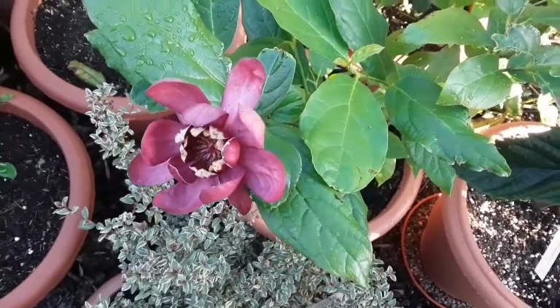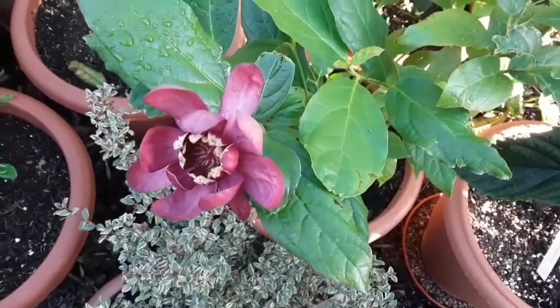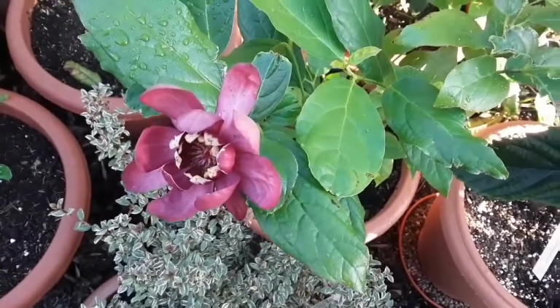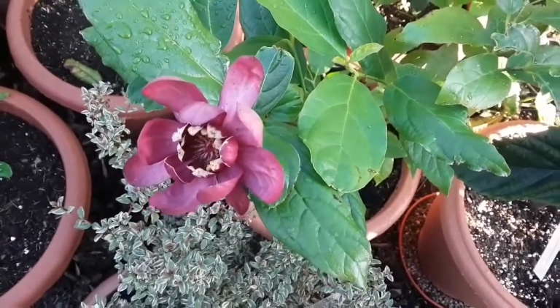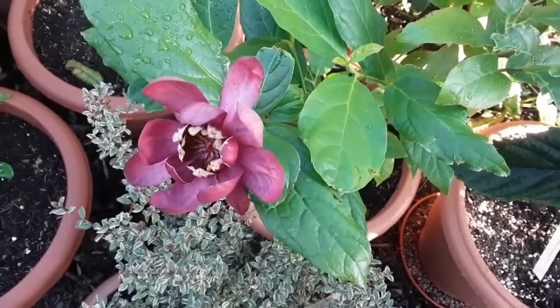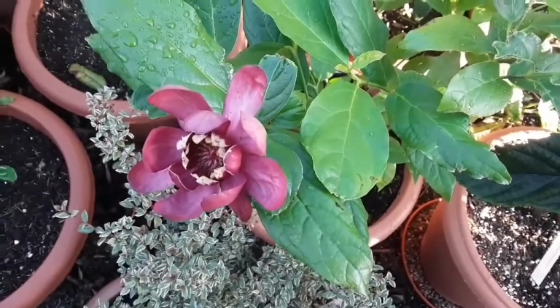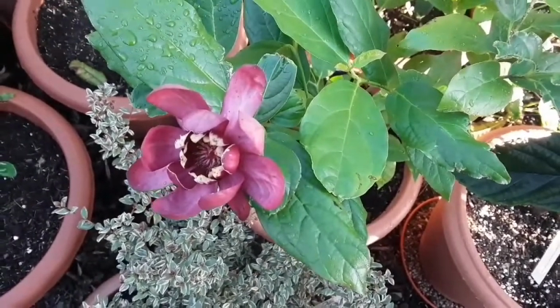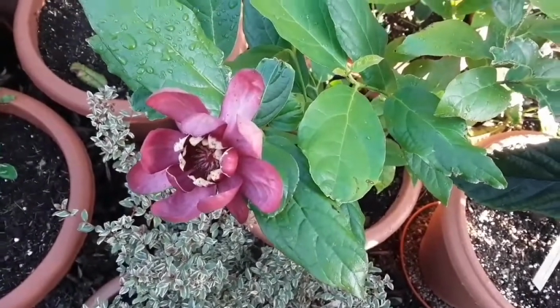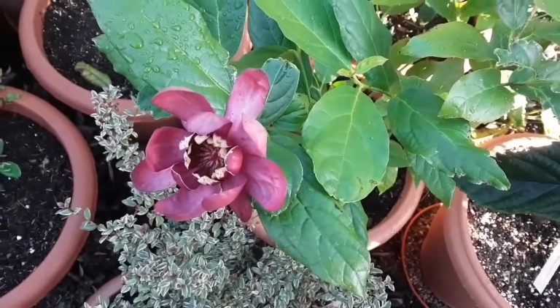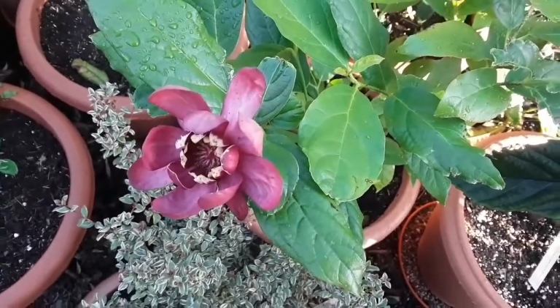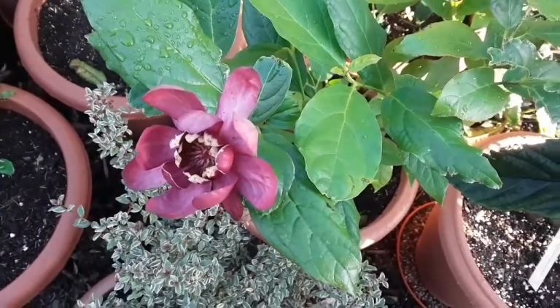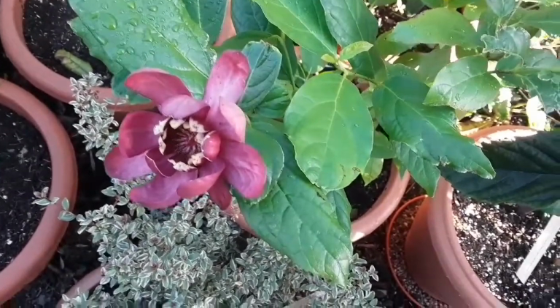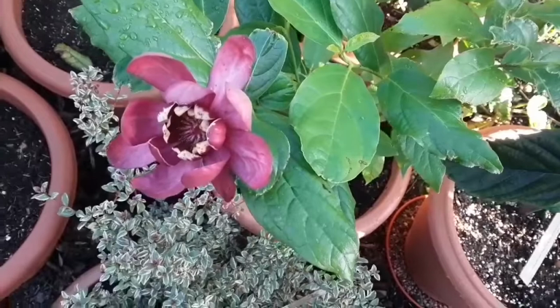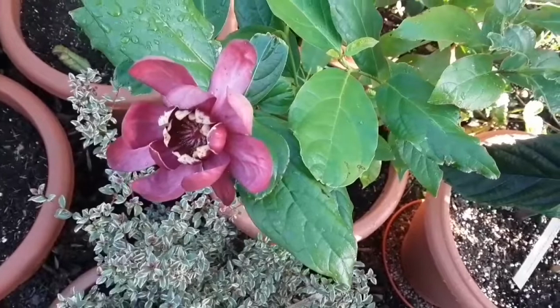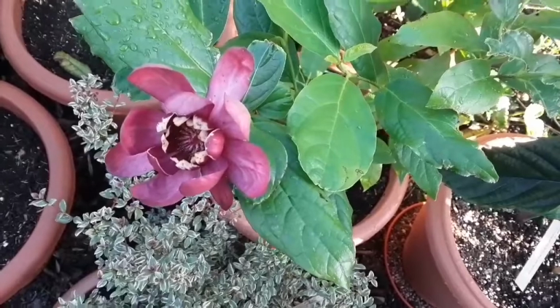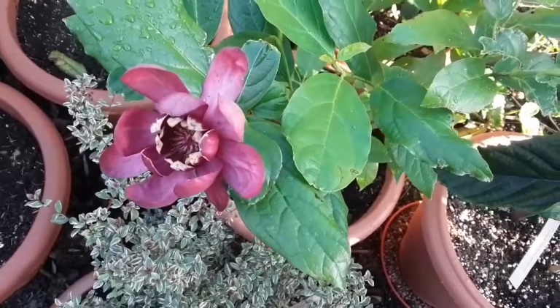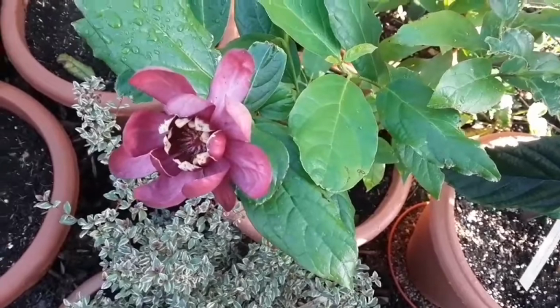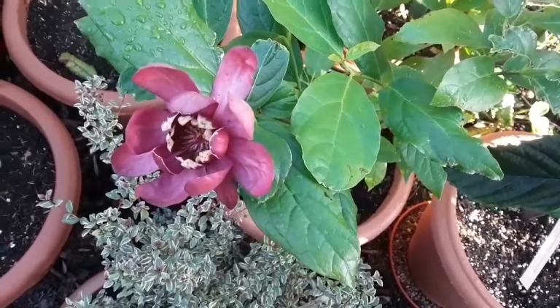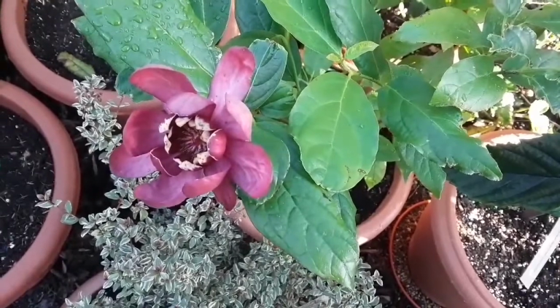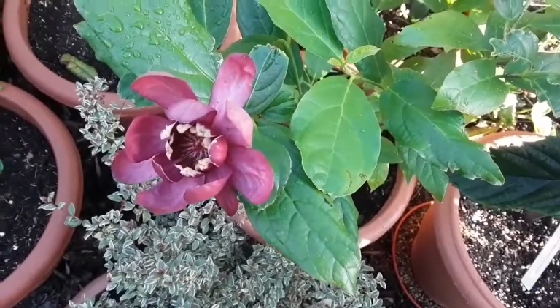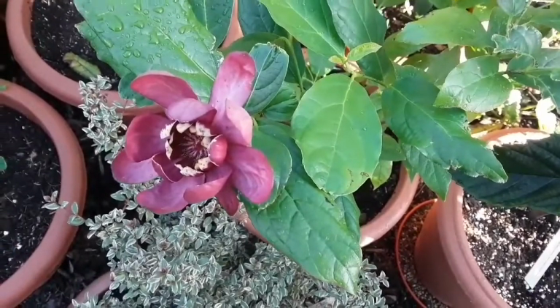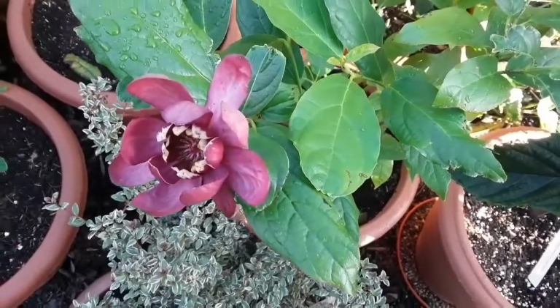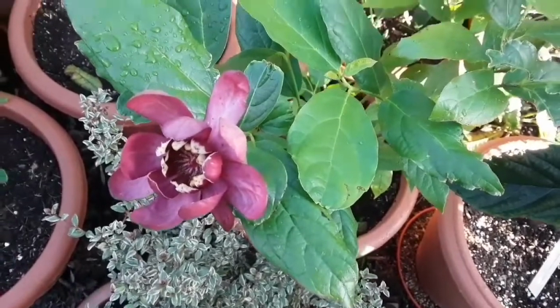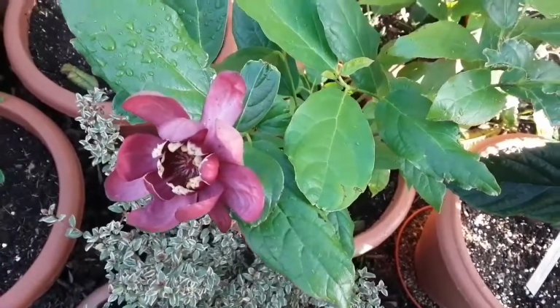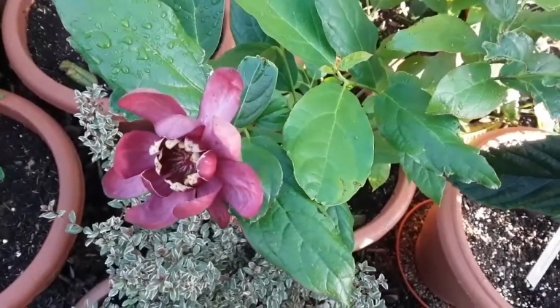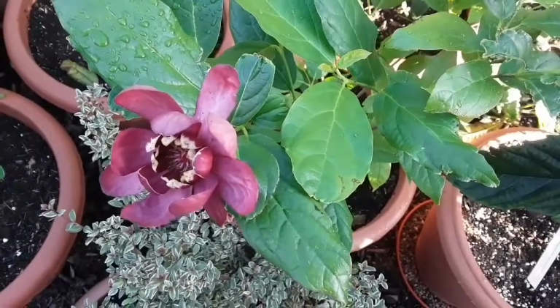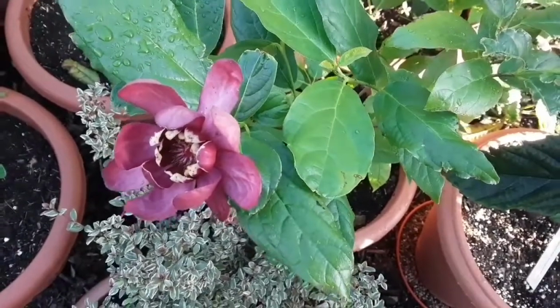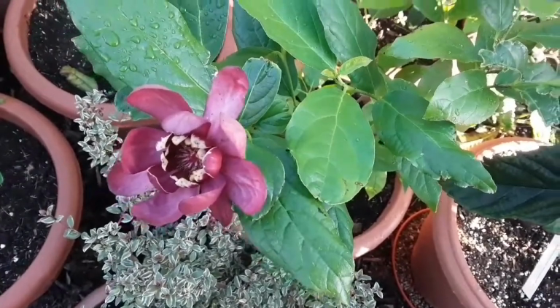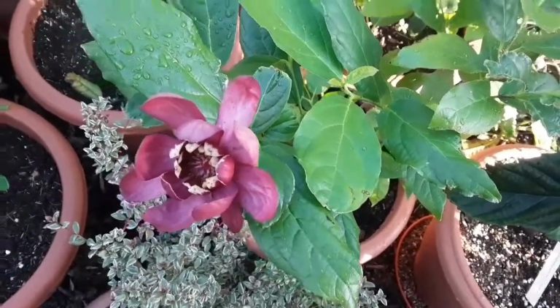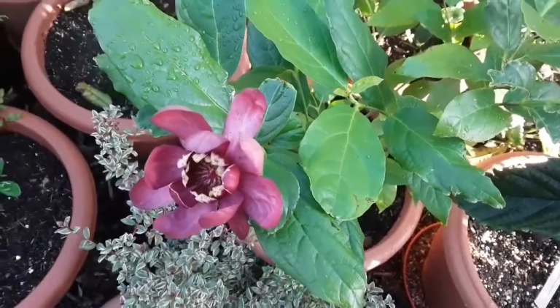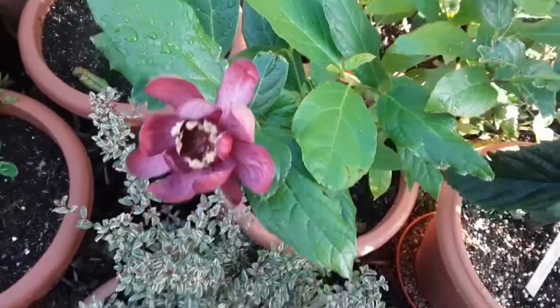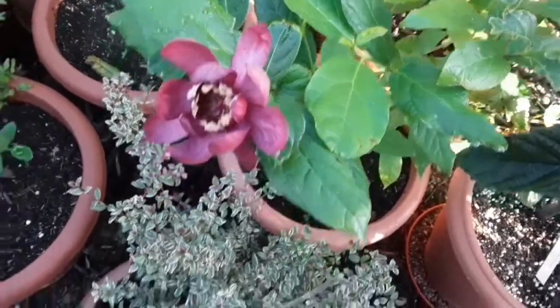Beautiful looking flower, lovely sort of burgundy colour with cream tips to the petals. It's got a lovely sweet scent to it.